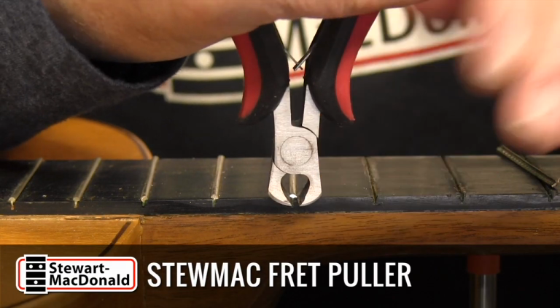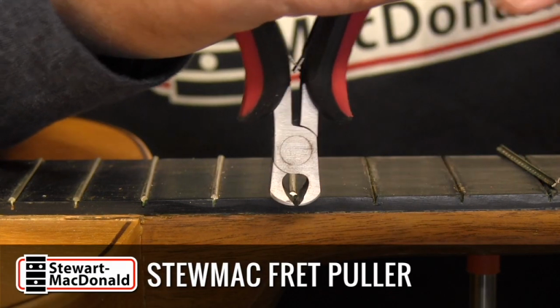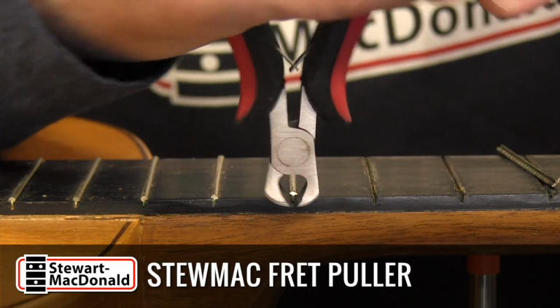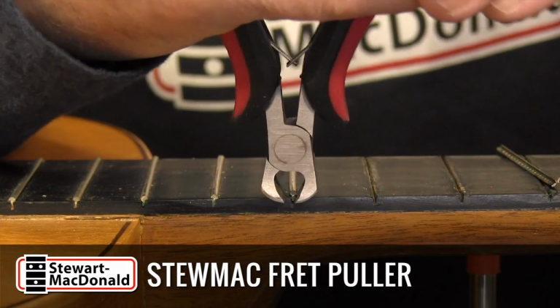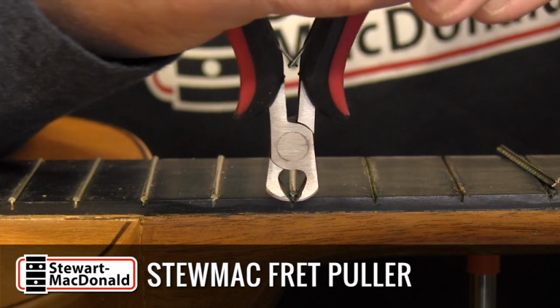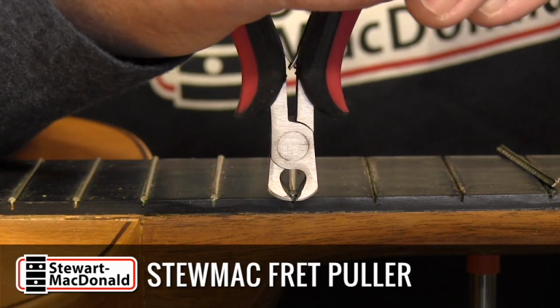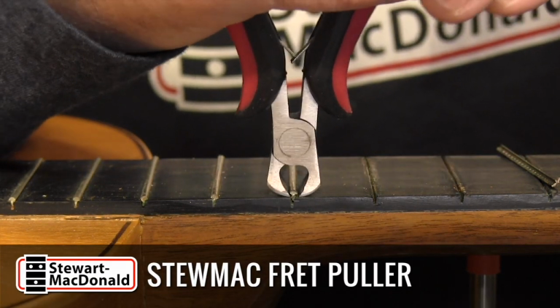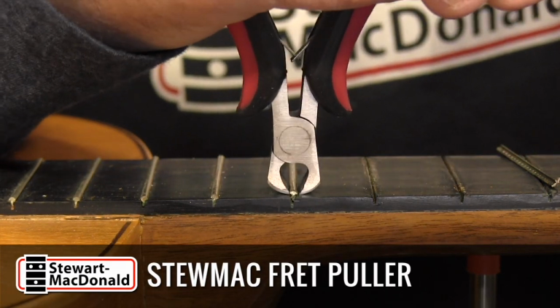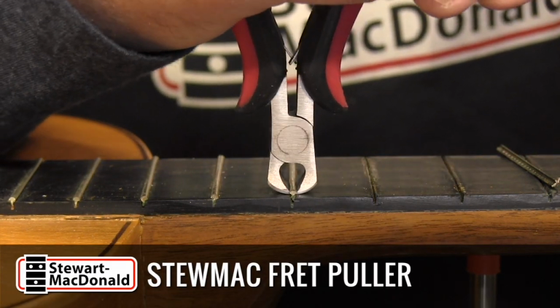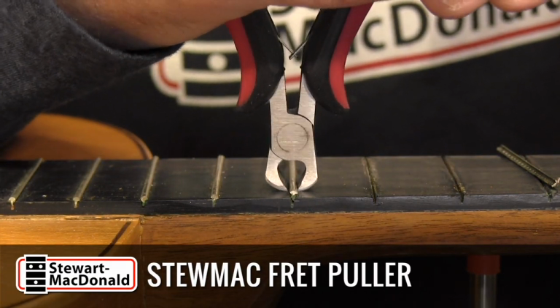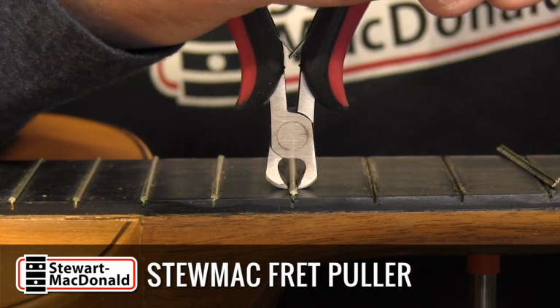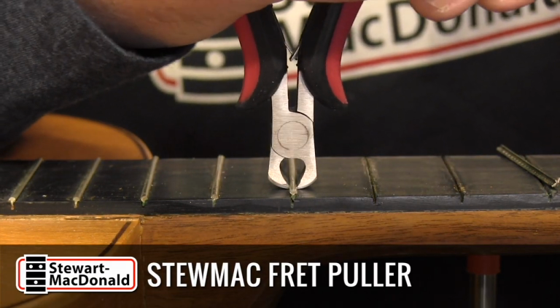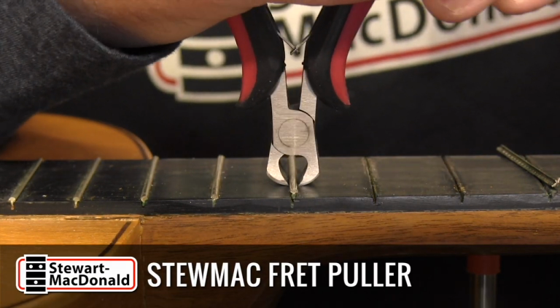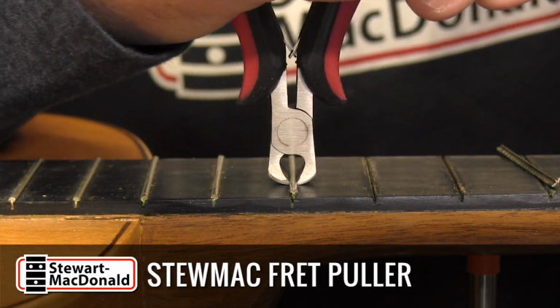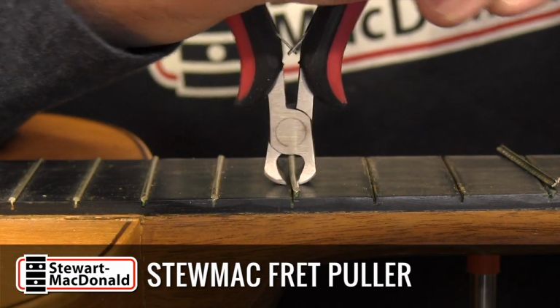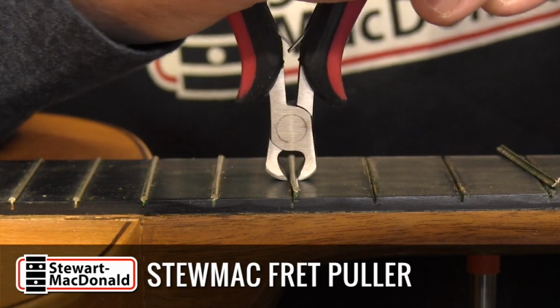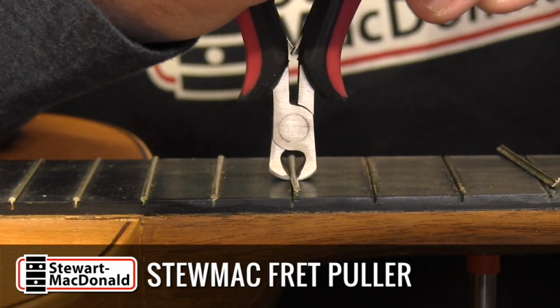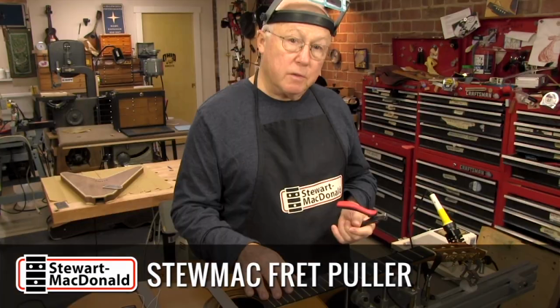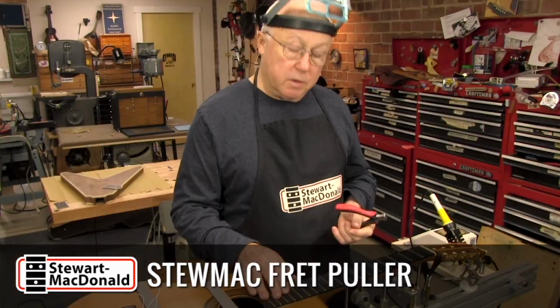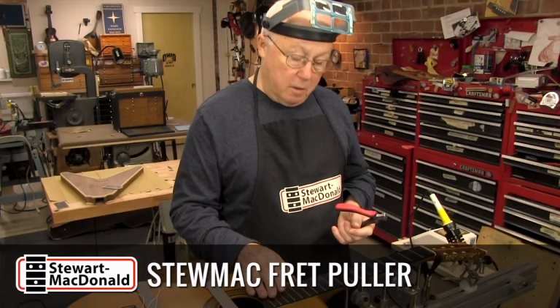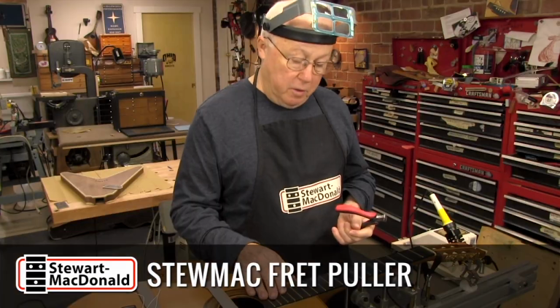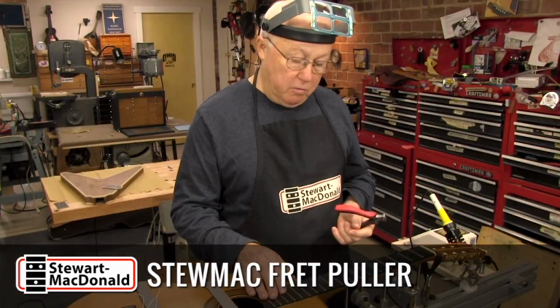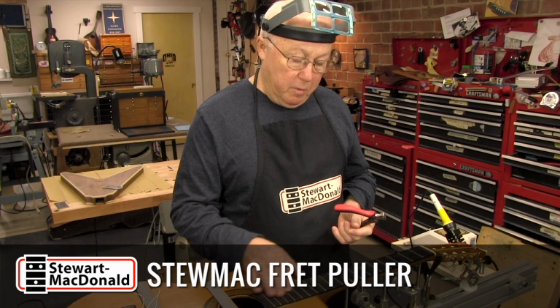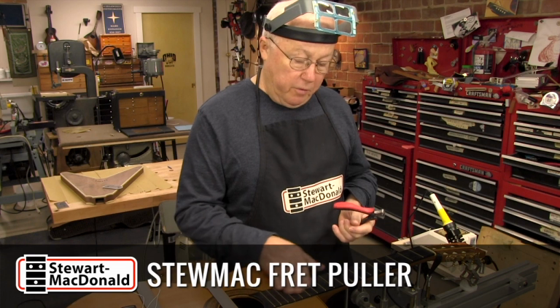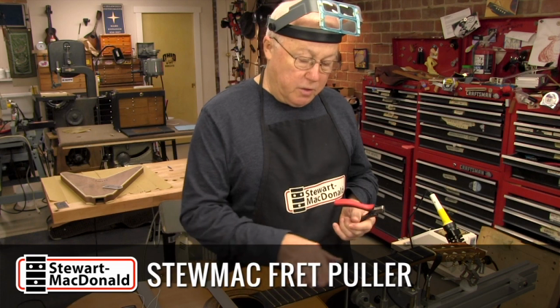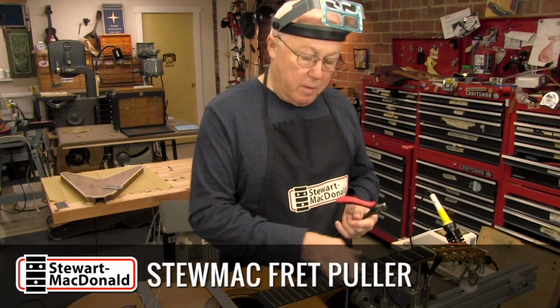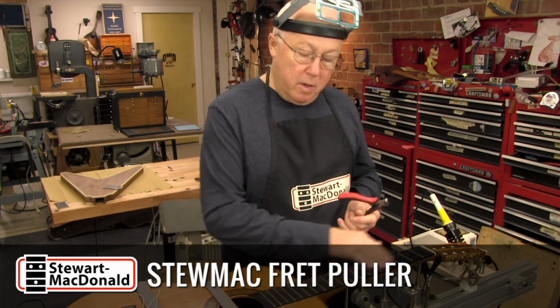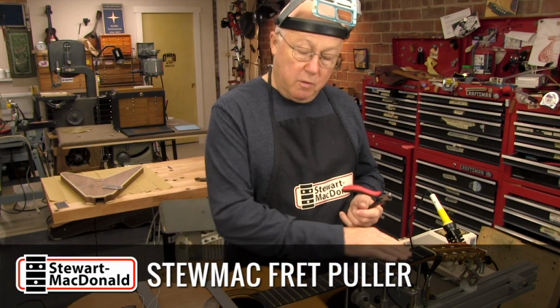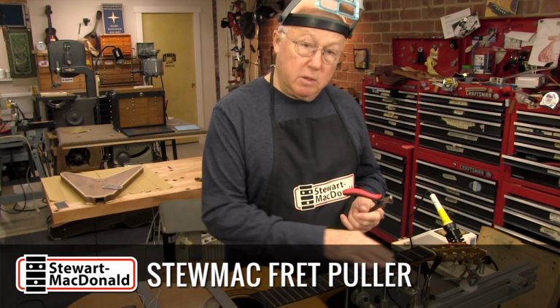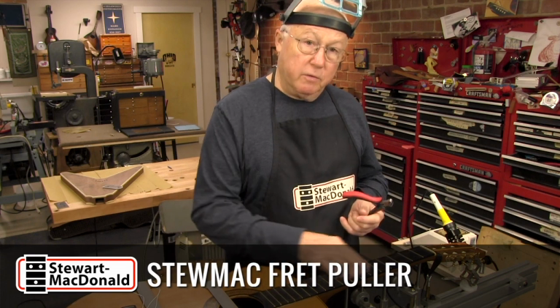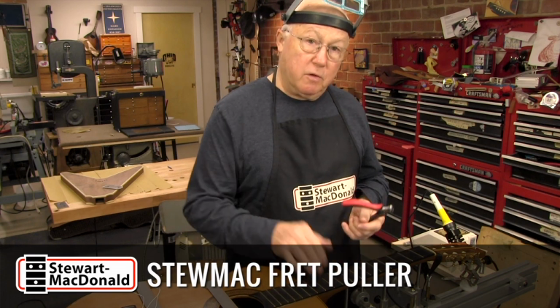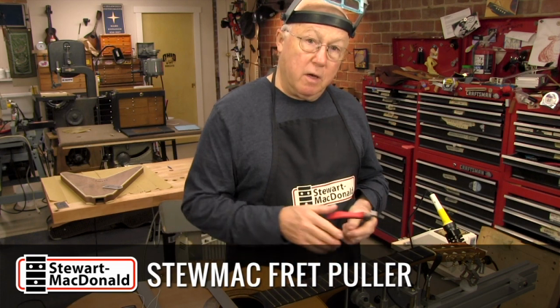I'm going to refret this old classical guitar from the 1960s. It's got a pretty crummy fret job. The rest of it's great.